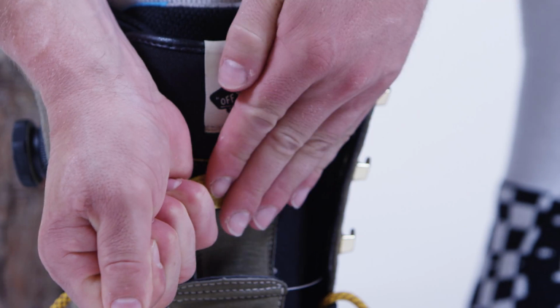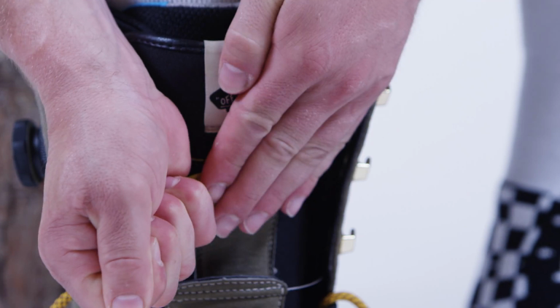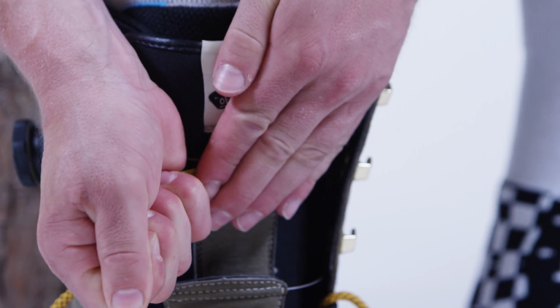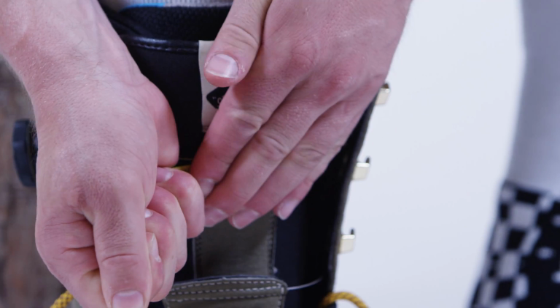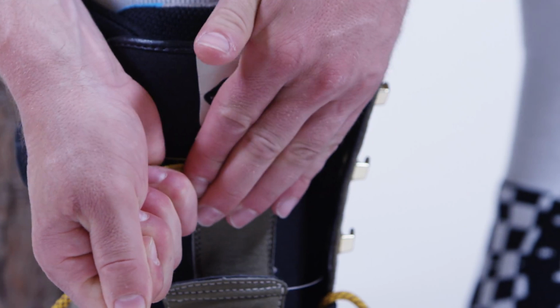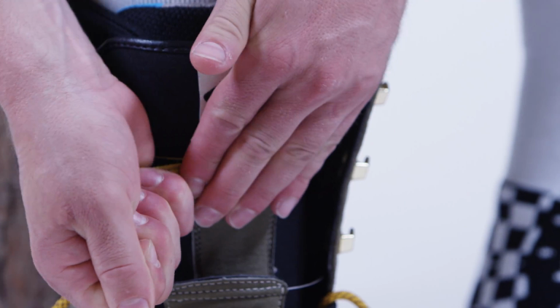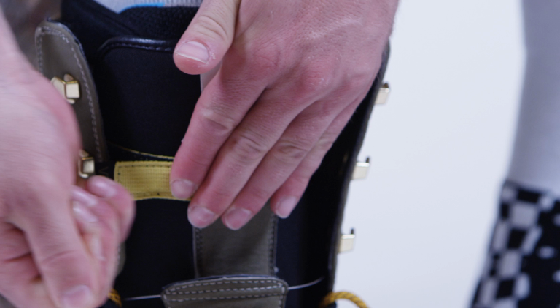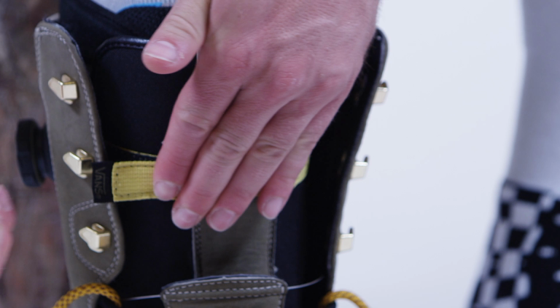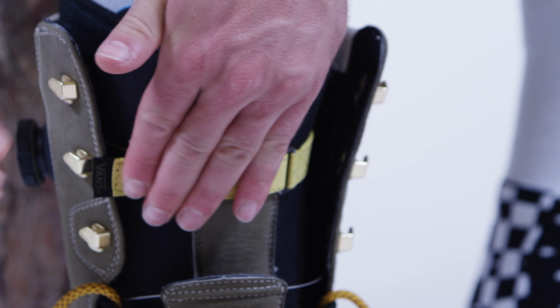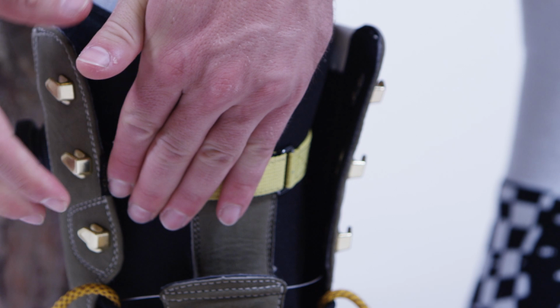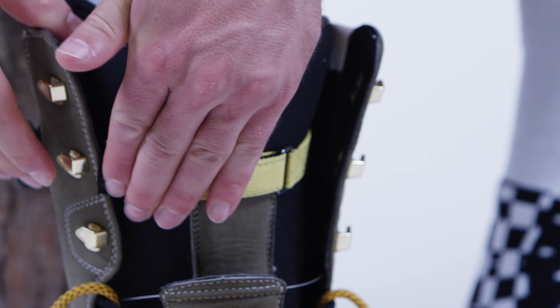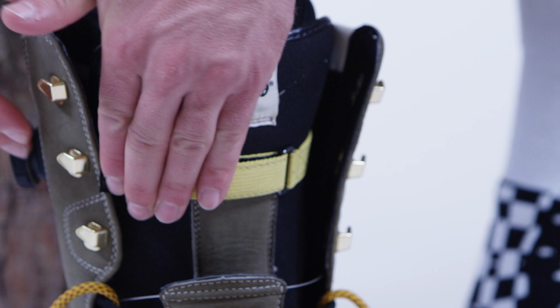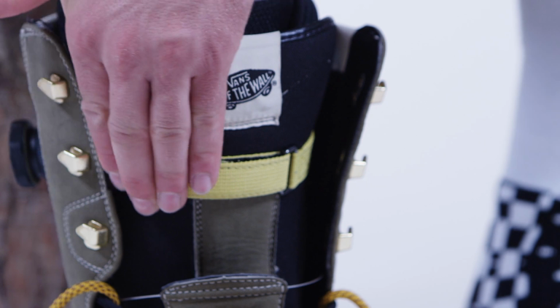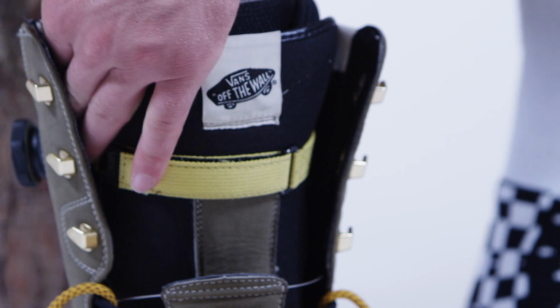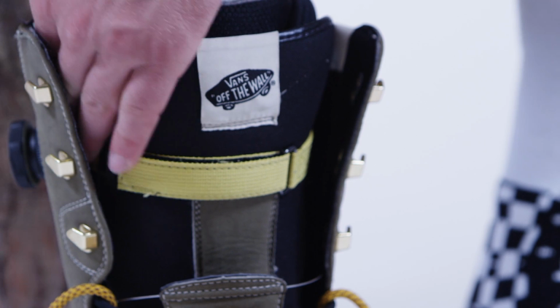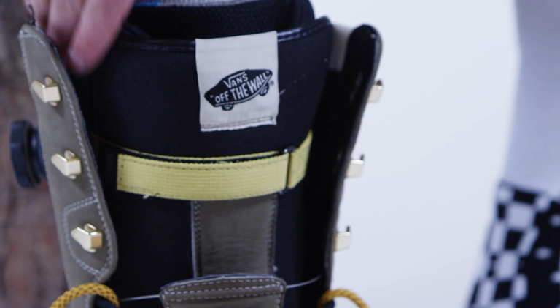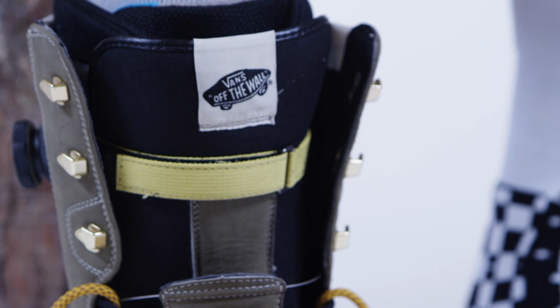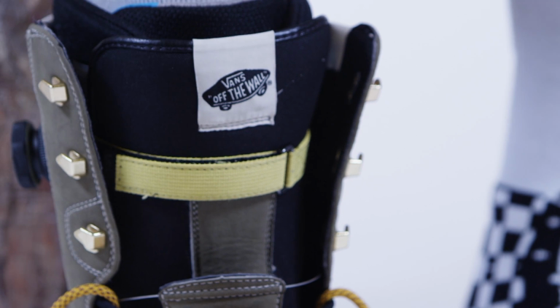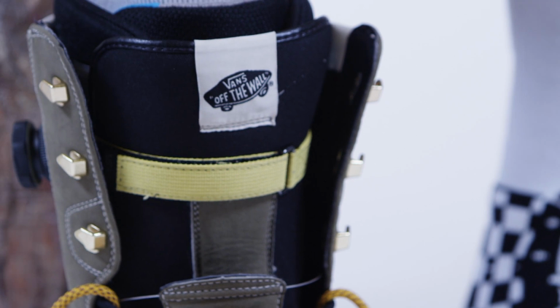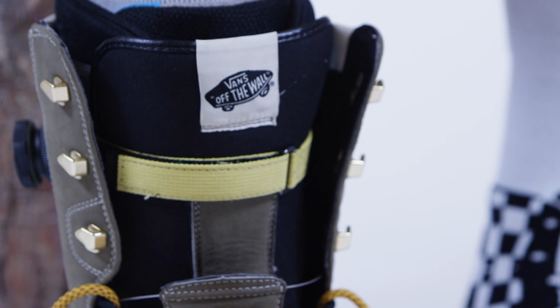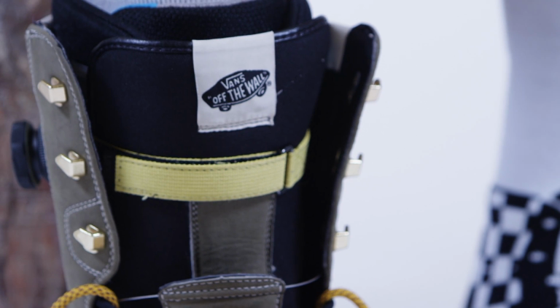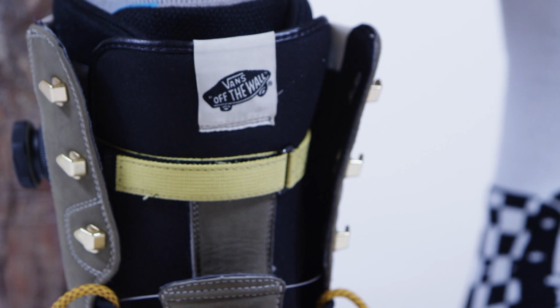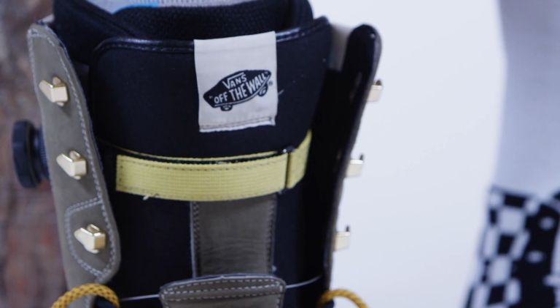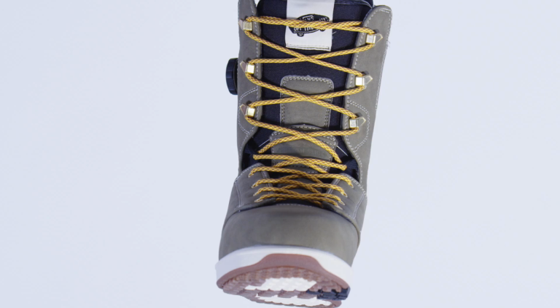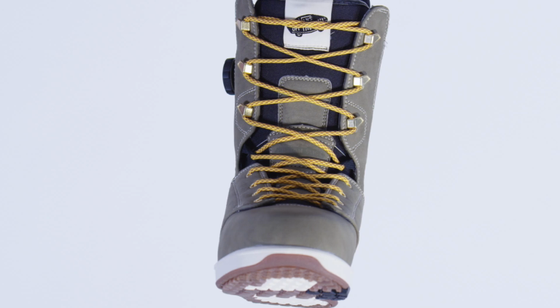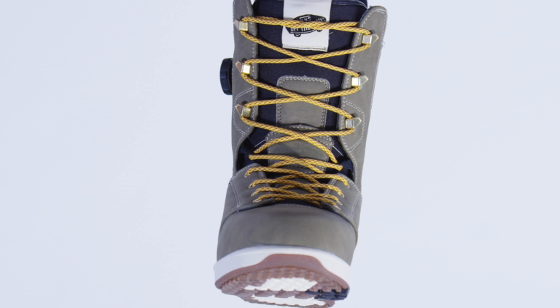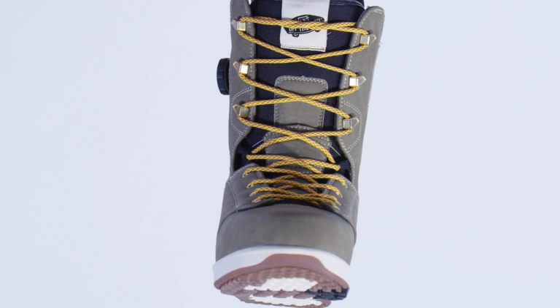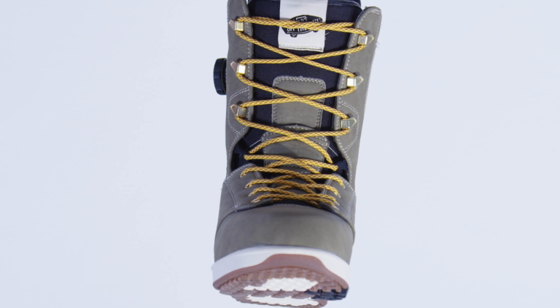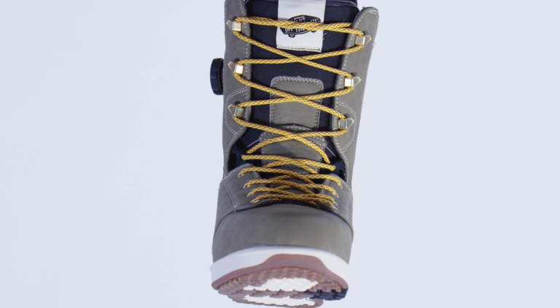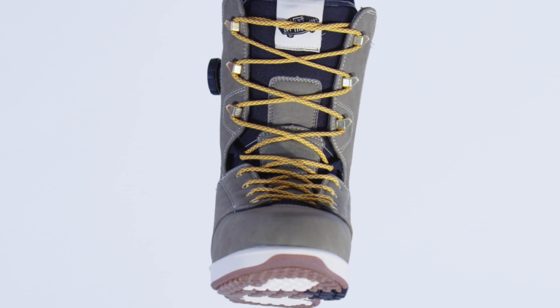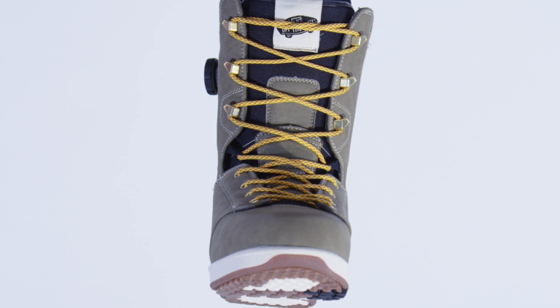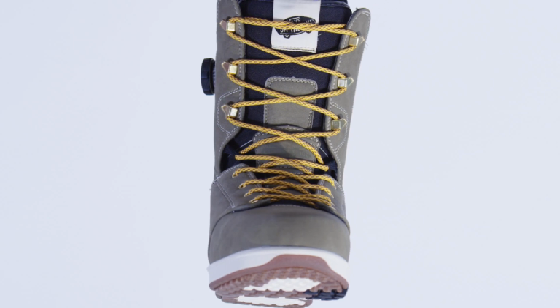Because the reach-around strap is attached to the shell of the boot, no movement is wasted and turning response is maximized.